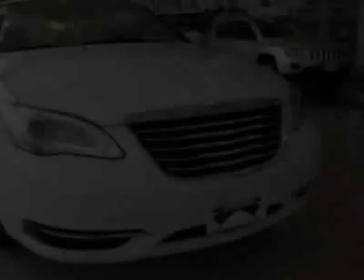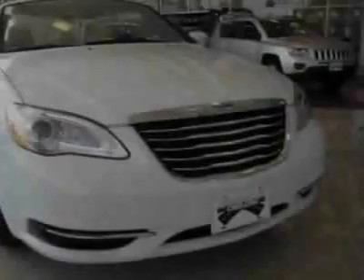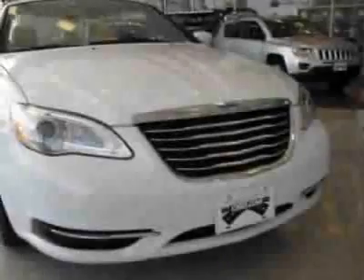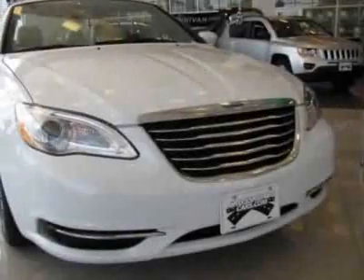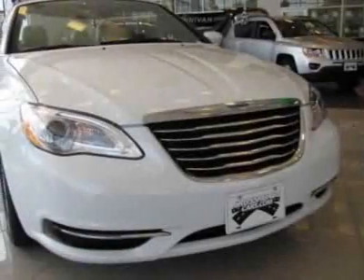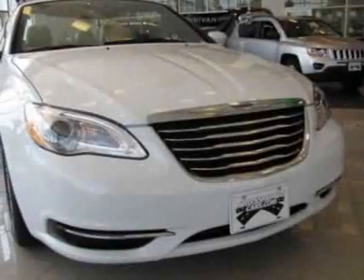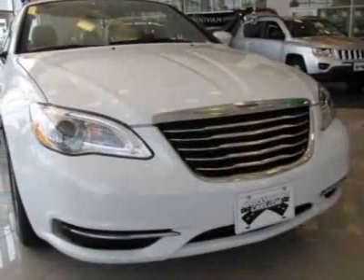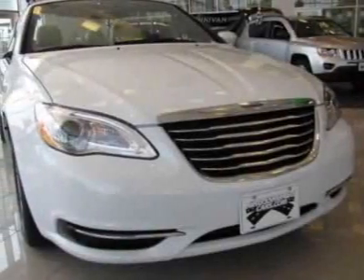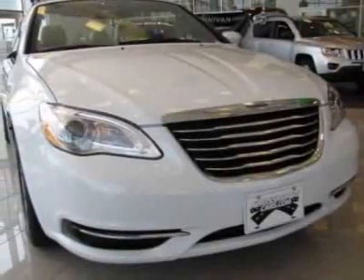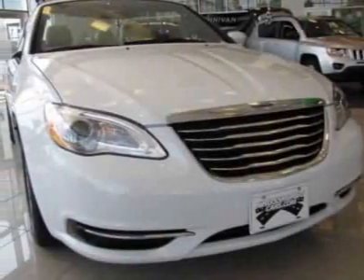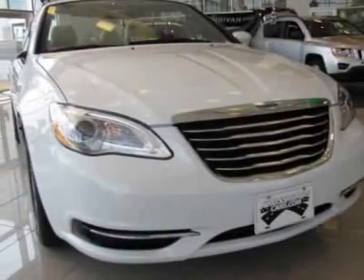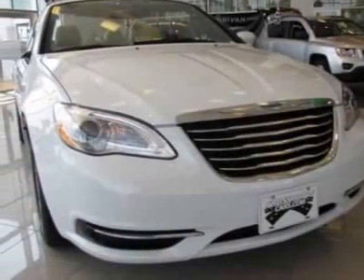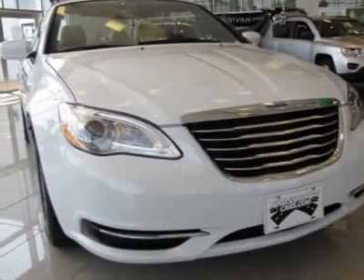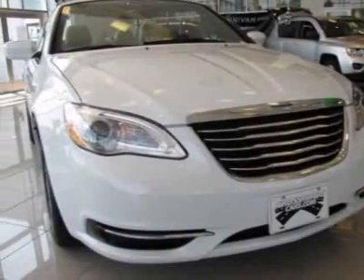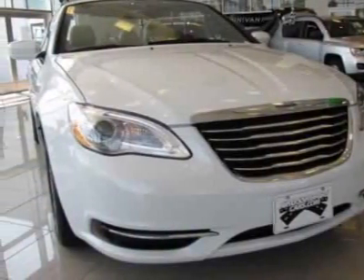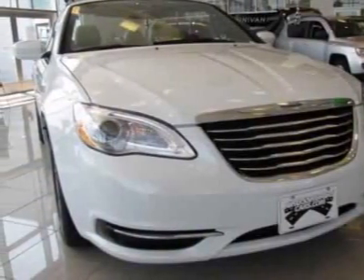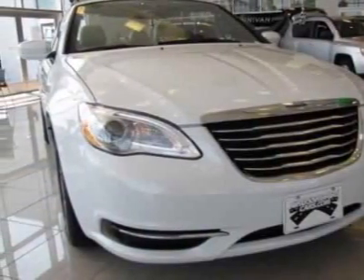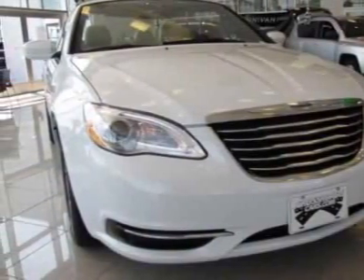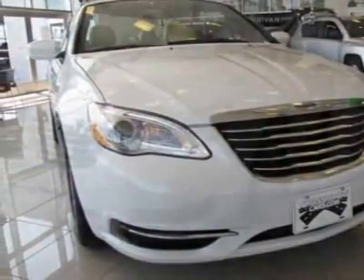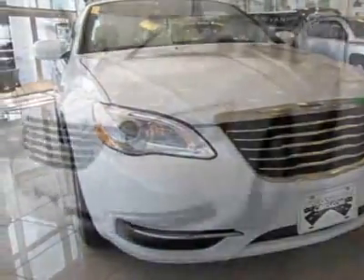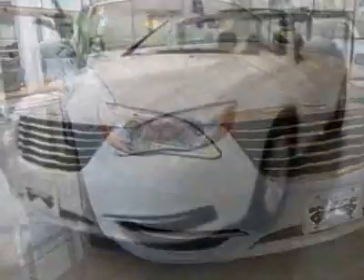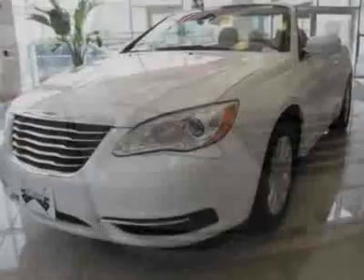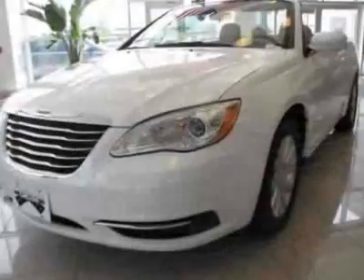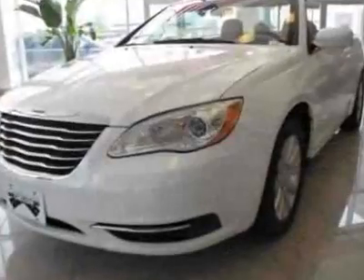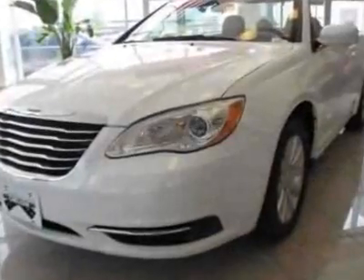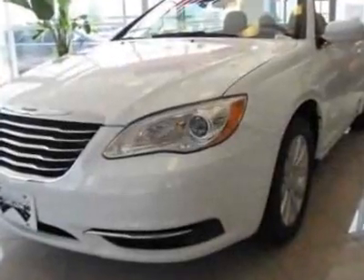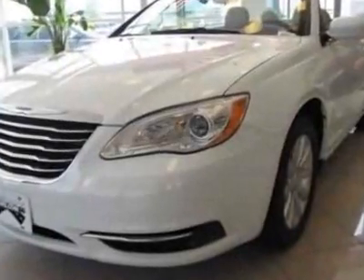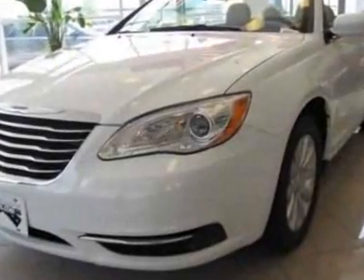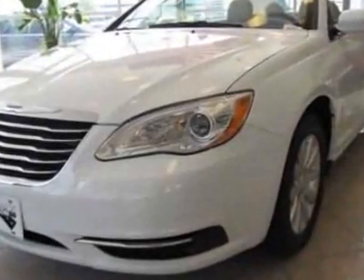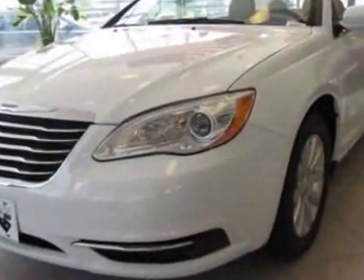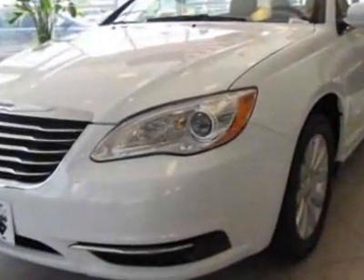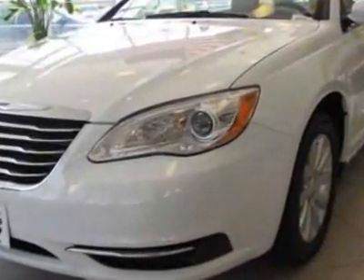Take a look at this new 2012 Chrysler 200. For your protection, this vehicle has a full factory warranty.